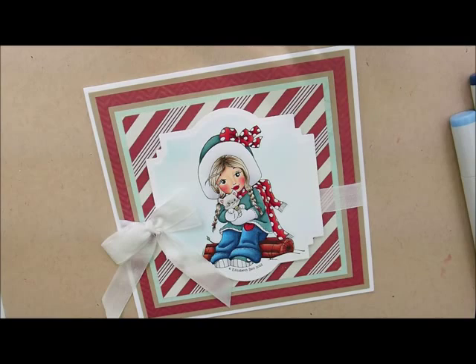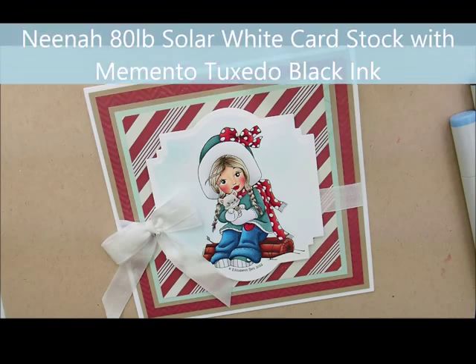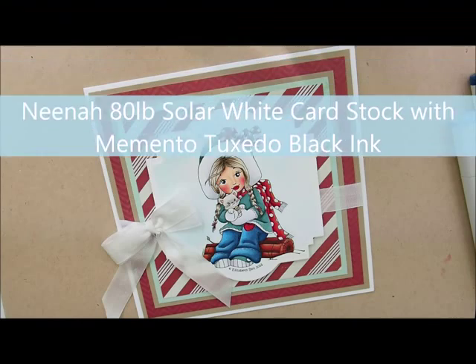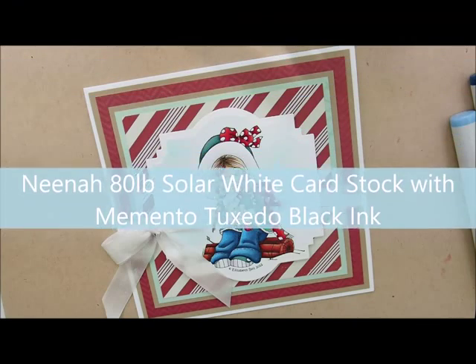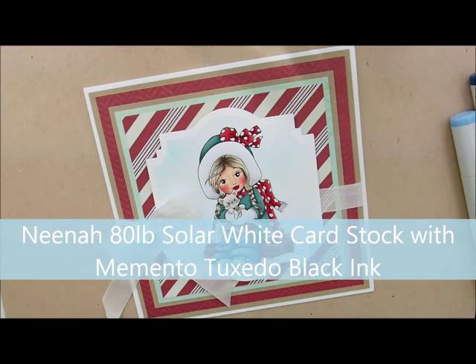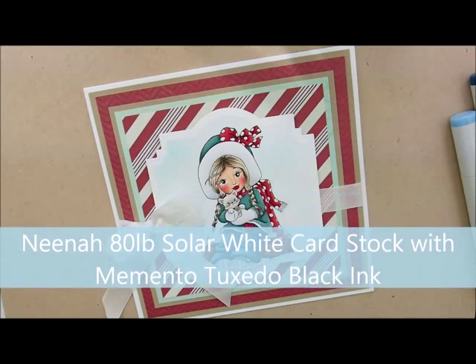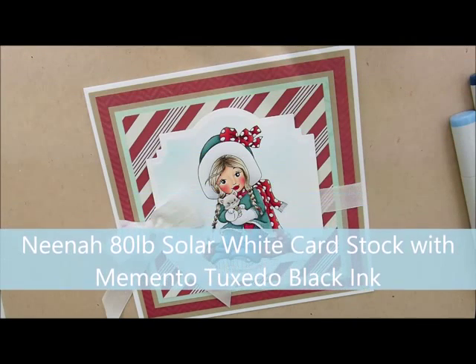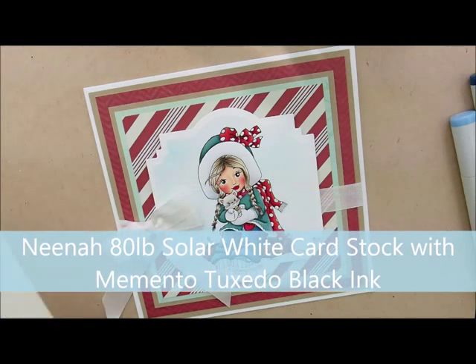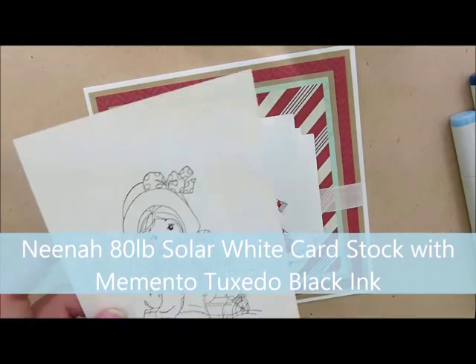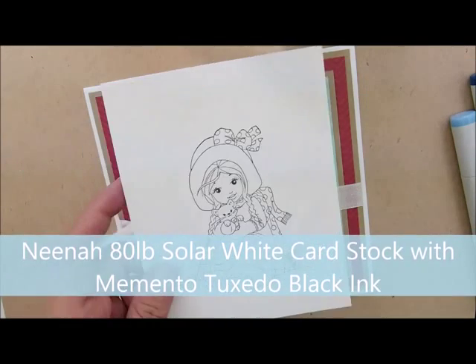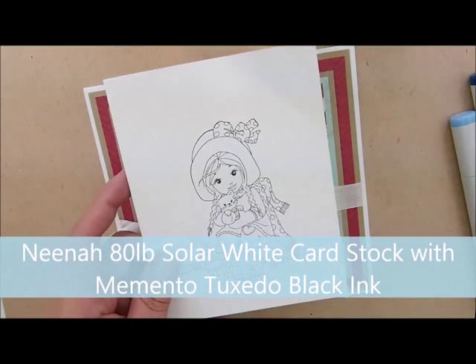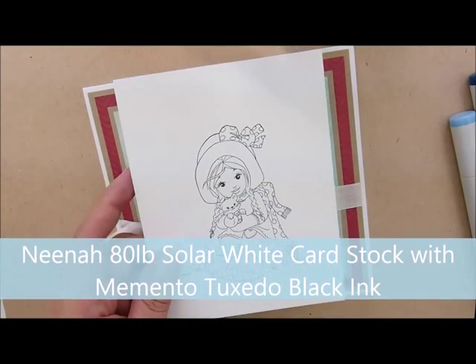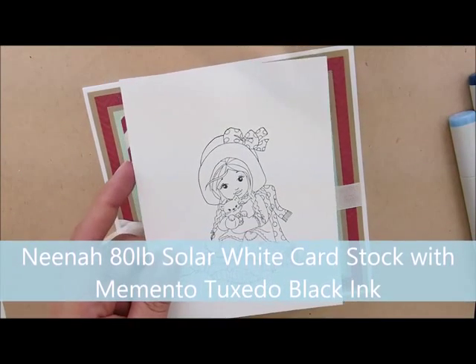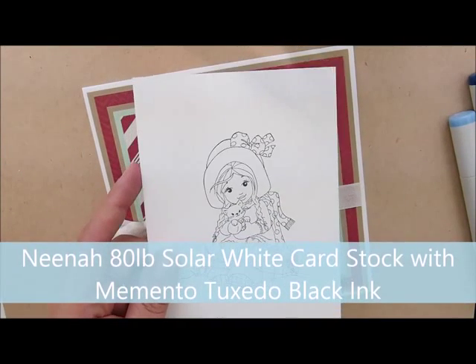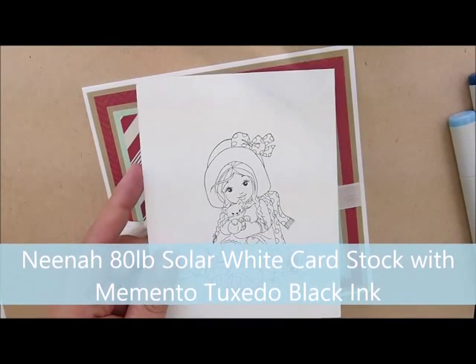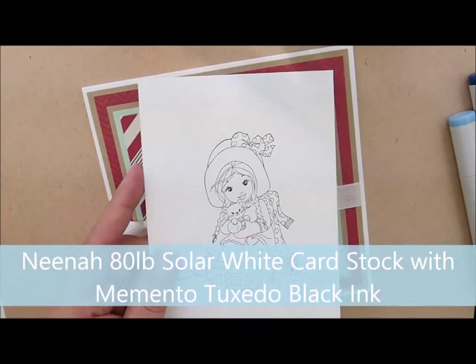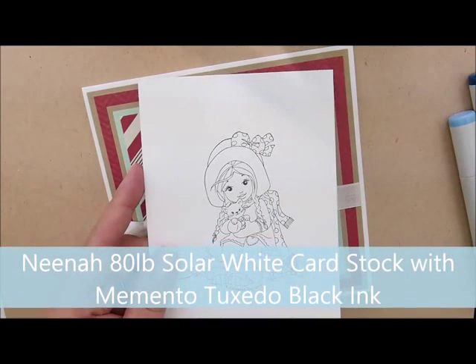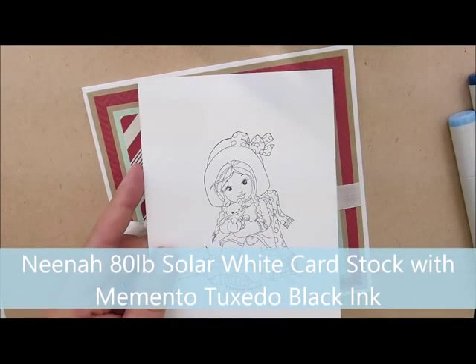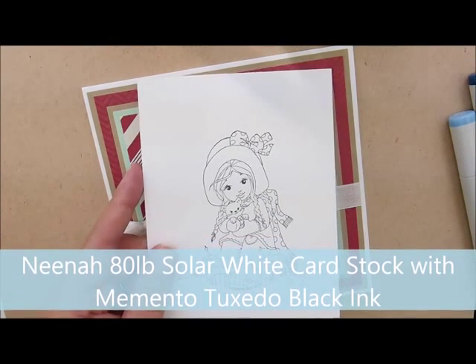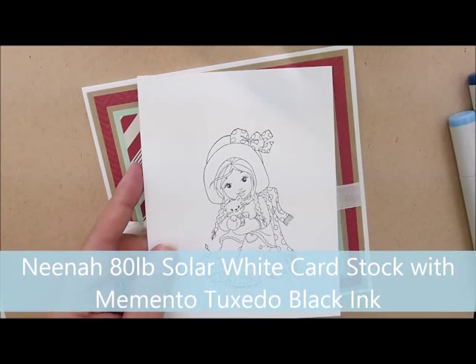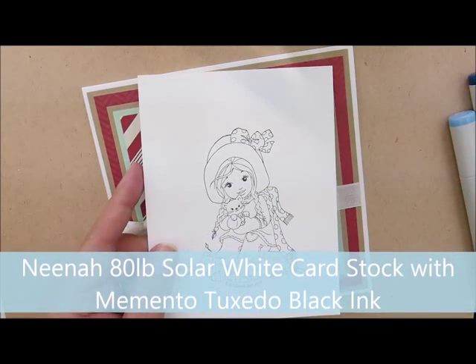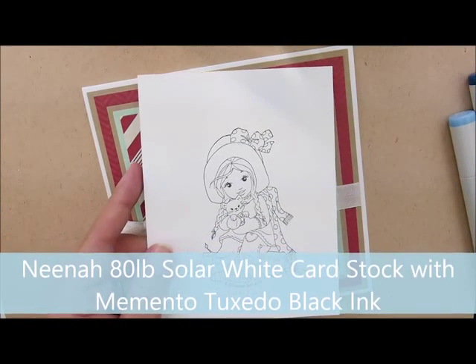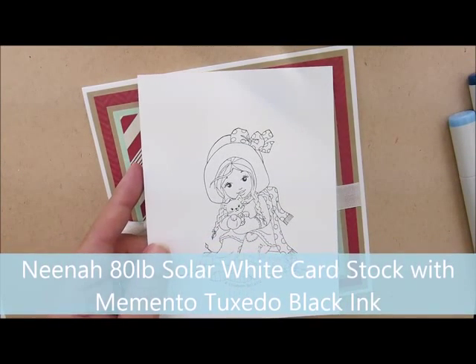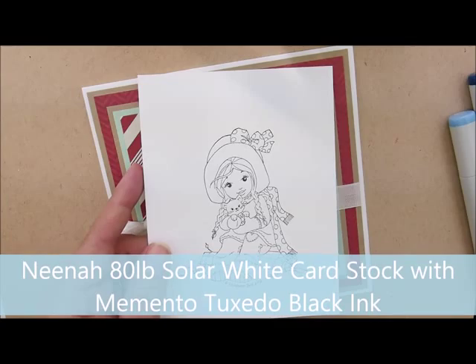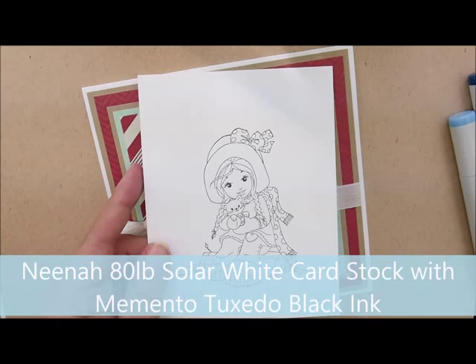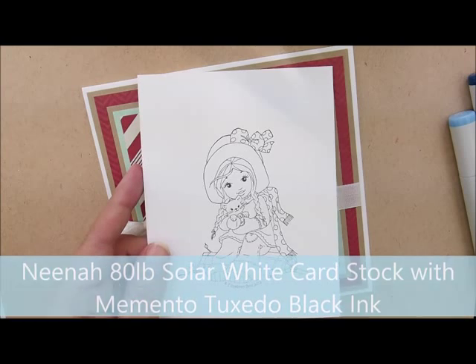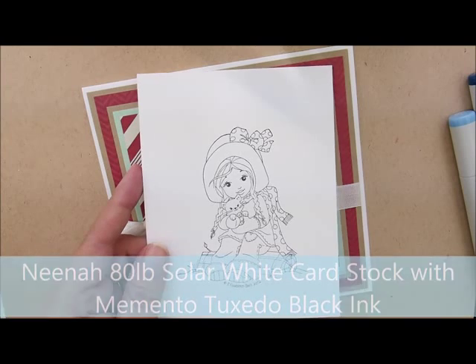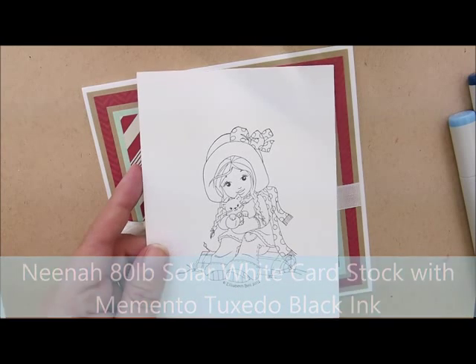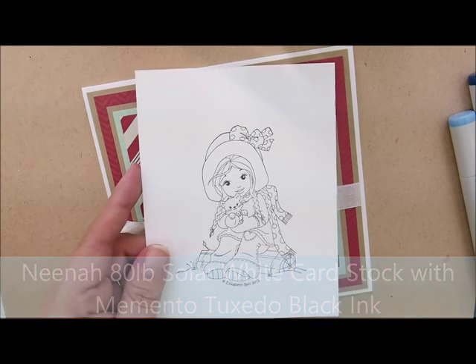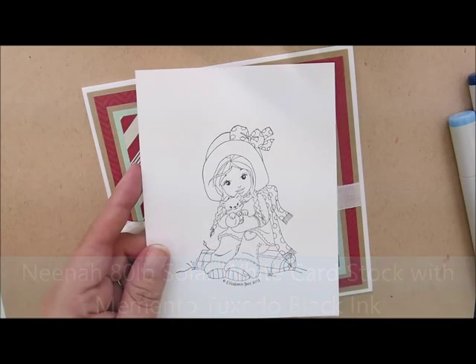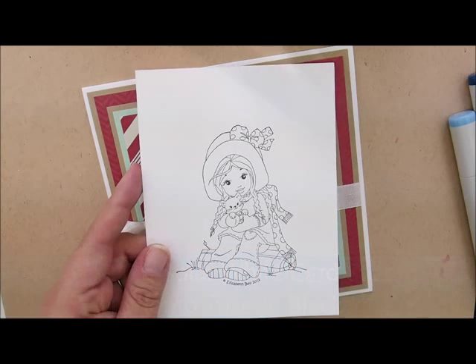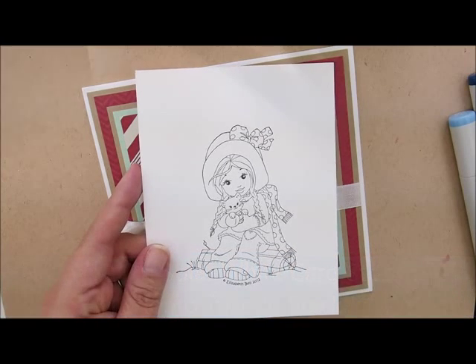I've already stamped my image on Neenah 80-pound Solar White cardstock with Memento Tuxedo Black Ink. So let's color.